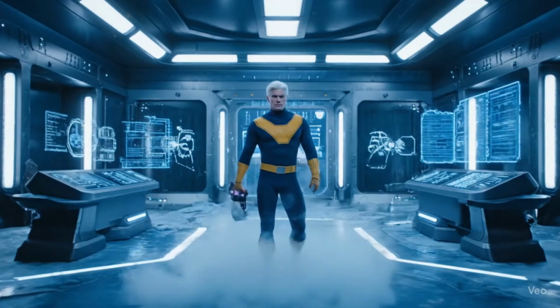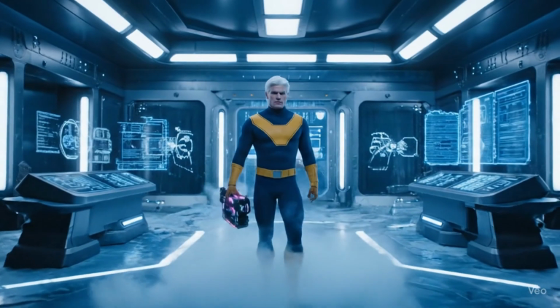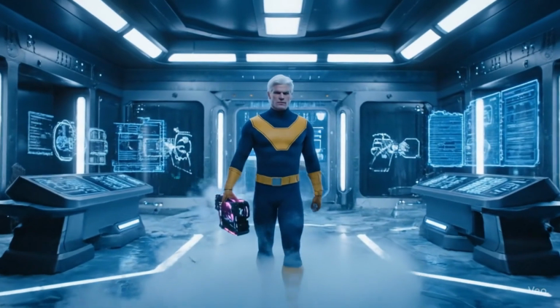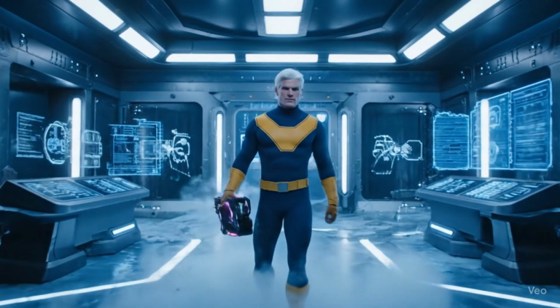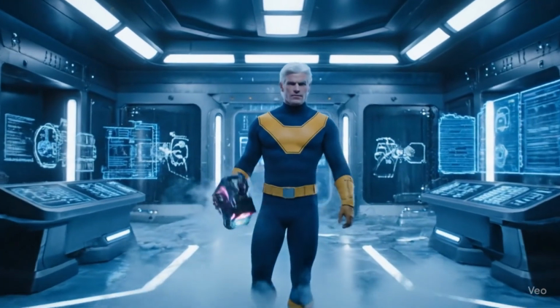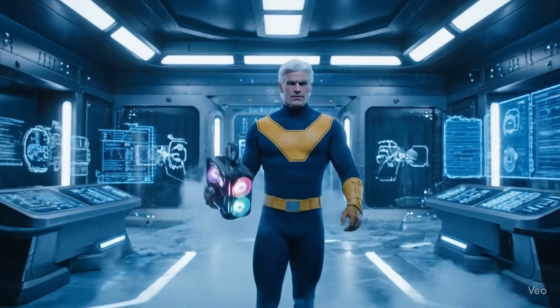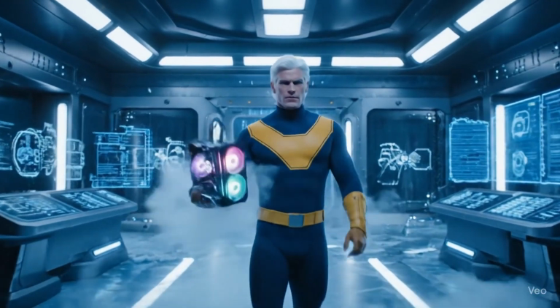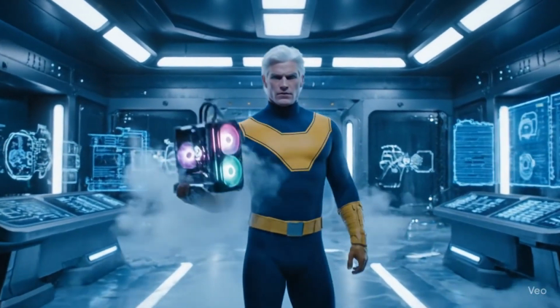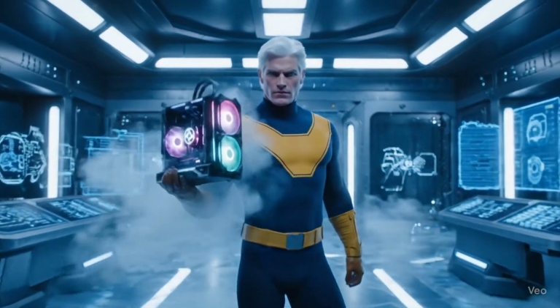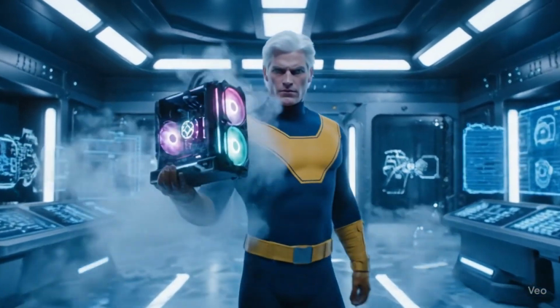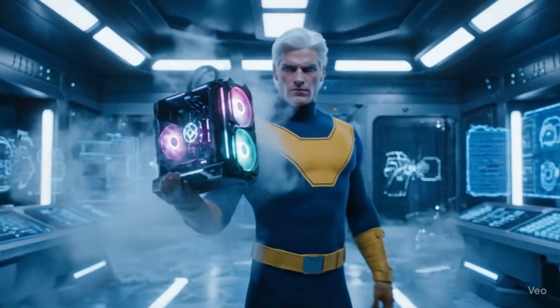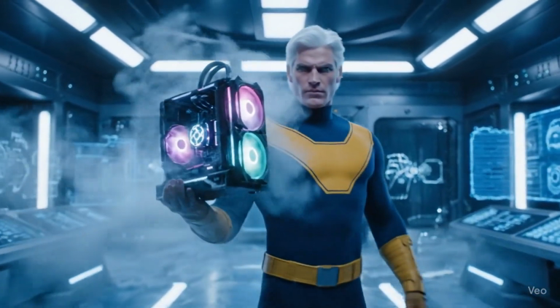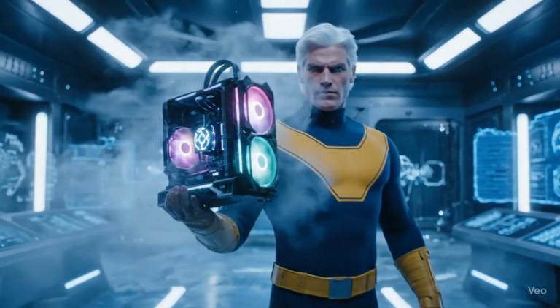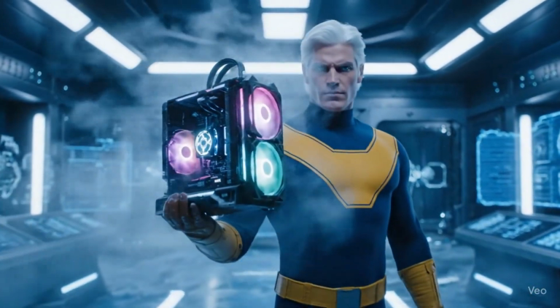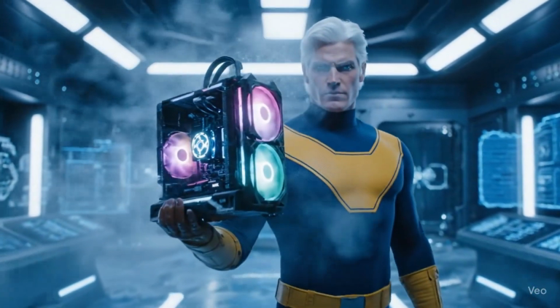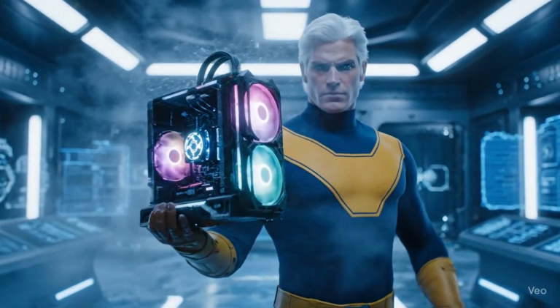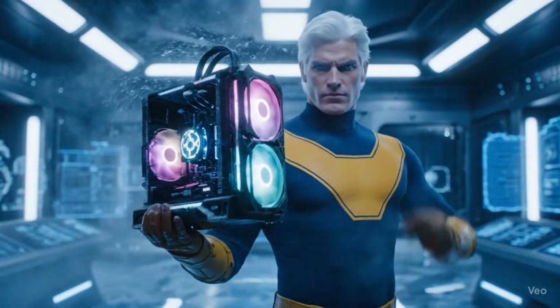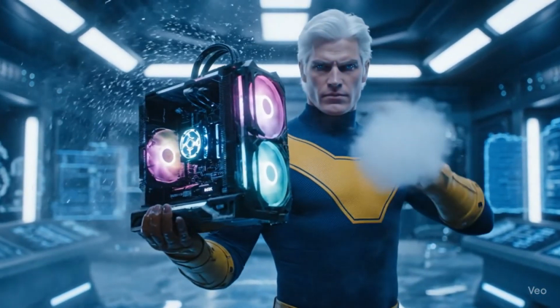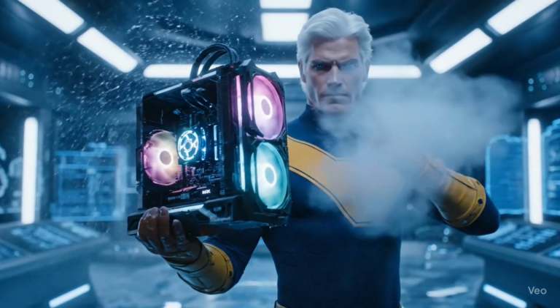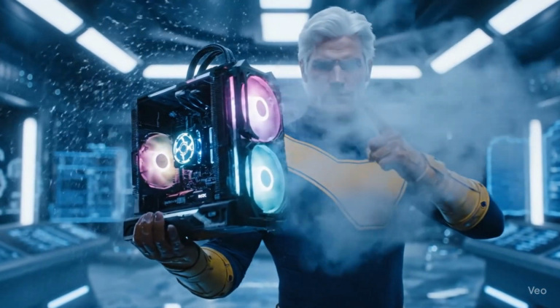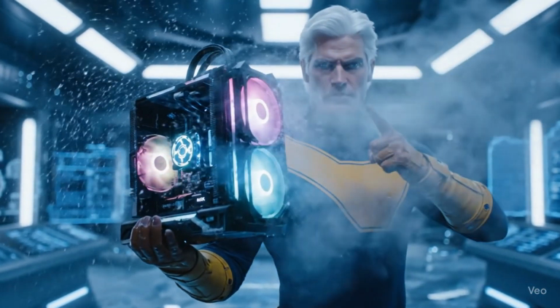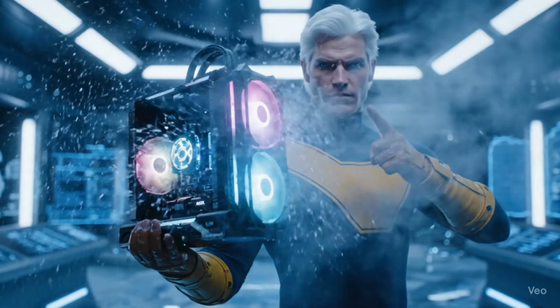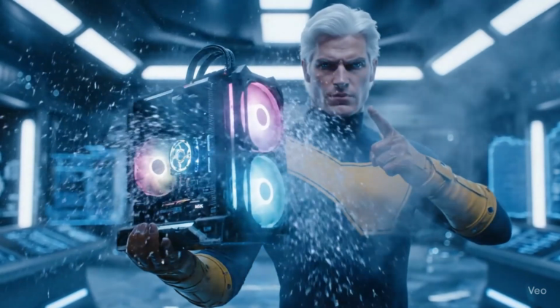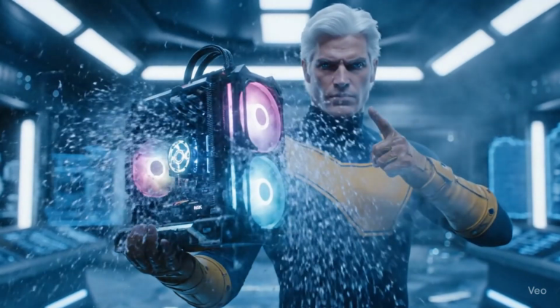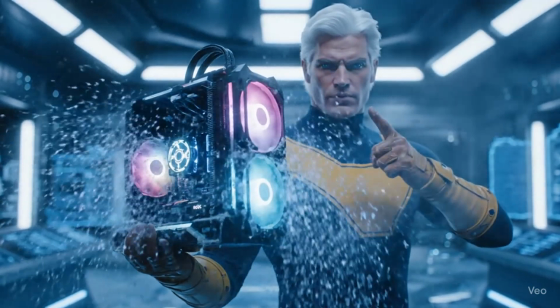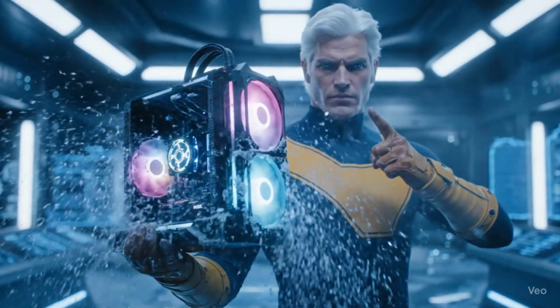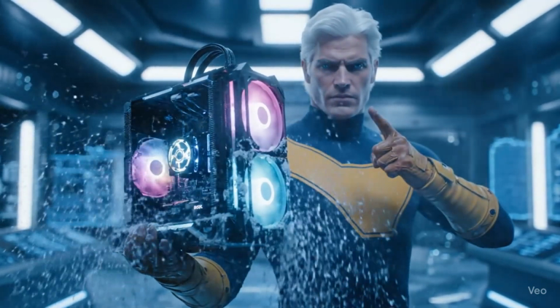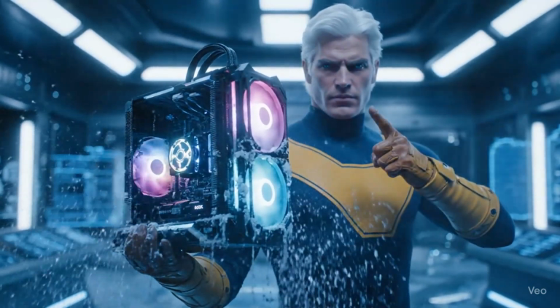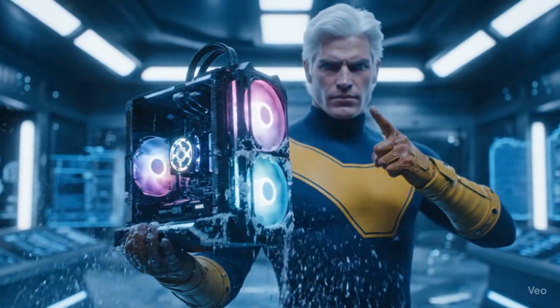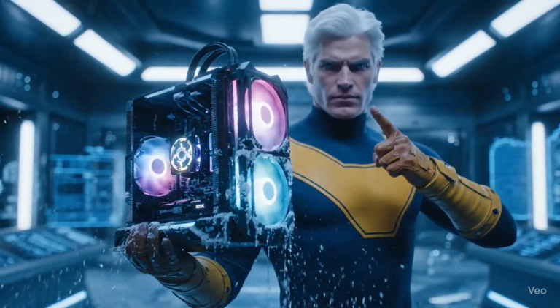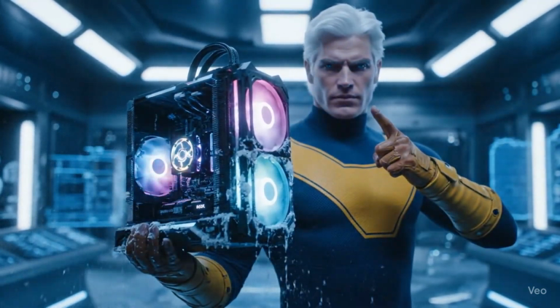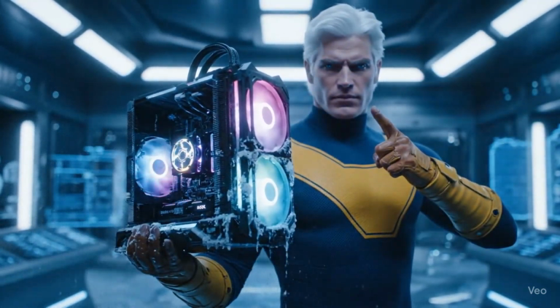So next time you get temperature spikes, don't forget to install an air cooler or liquid cooler as I did. Thanks for watching.